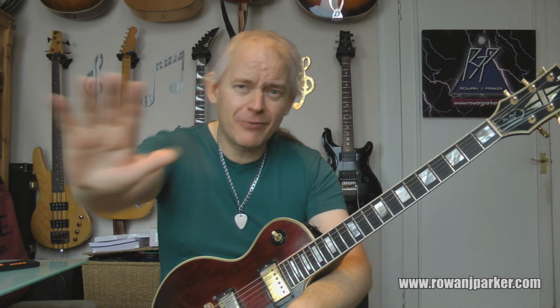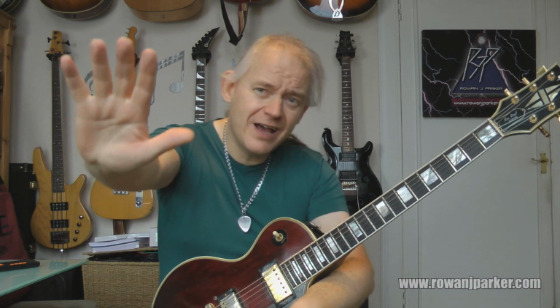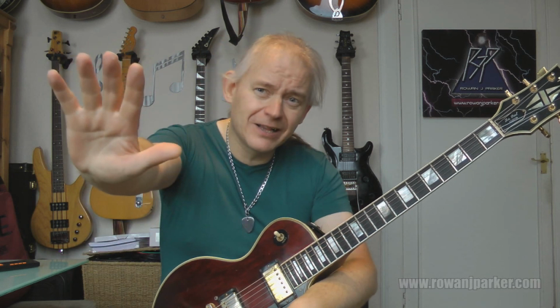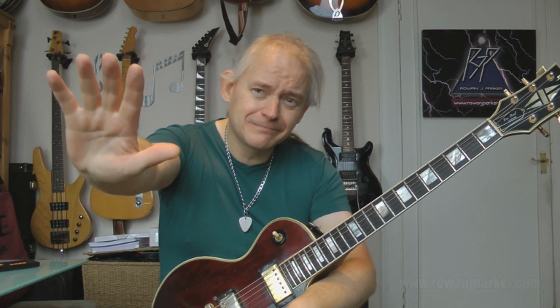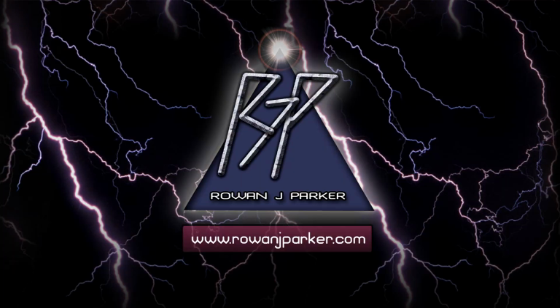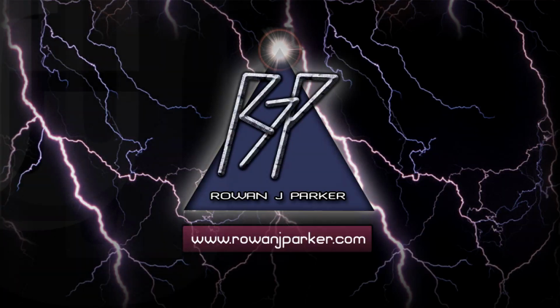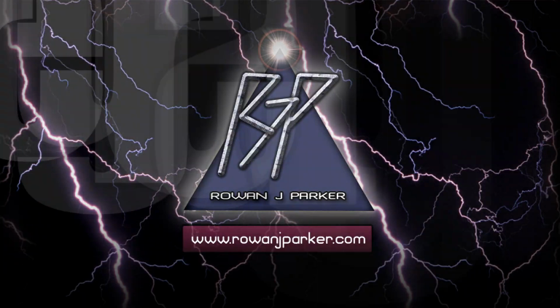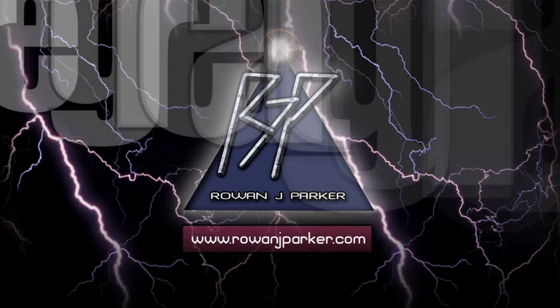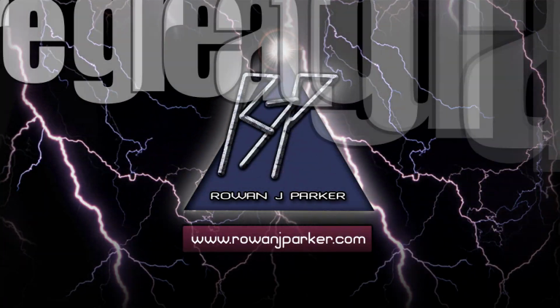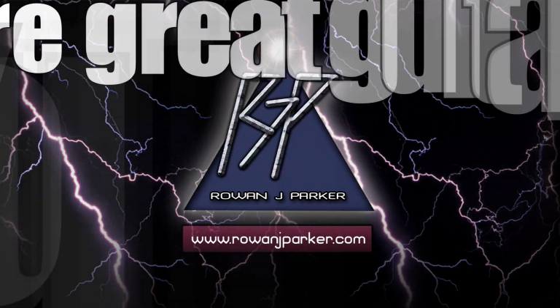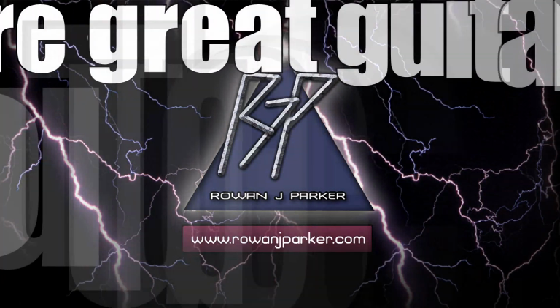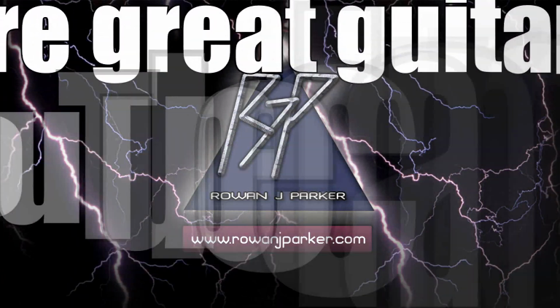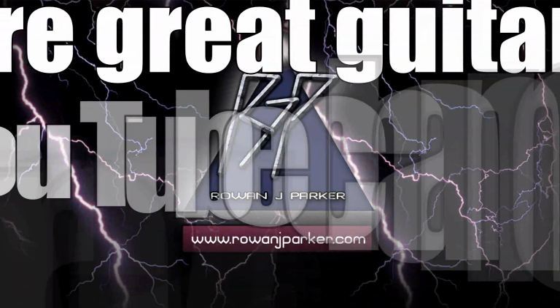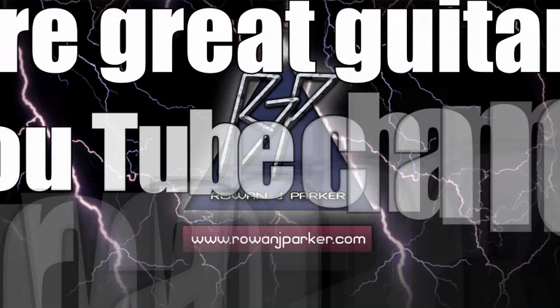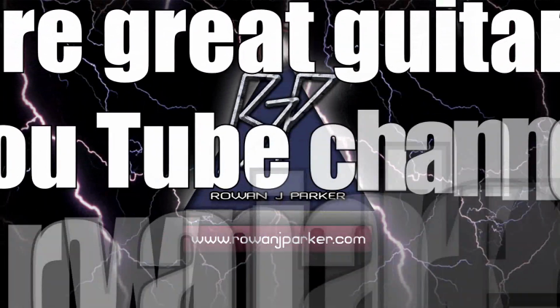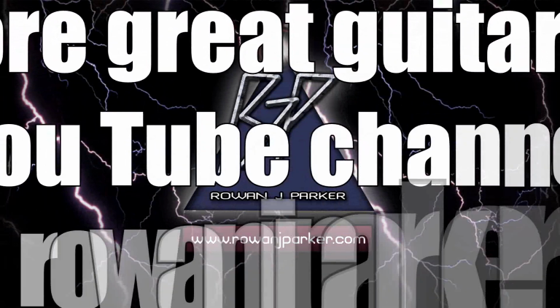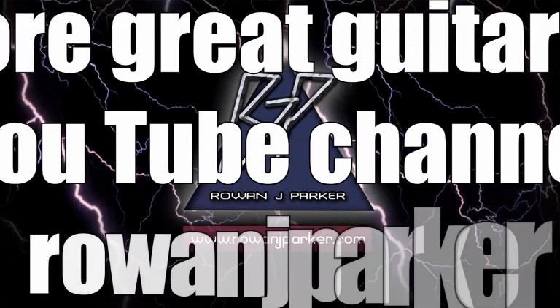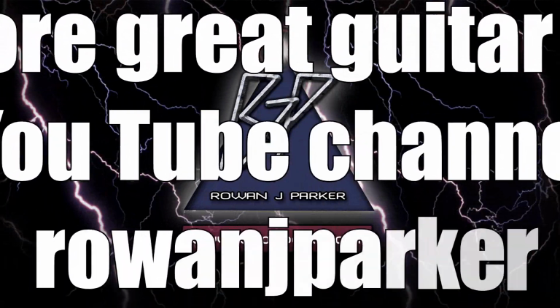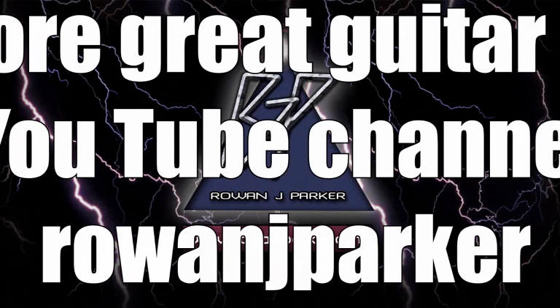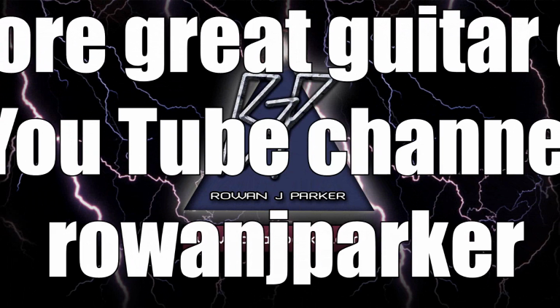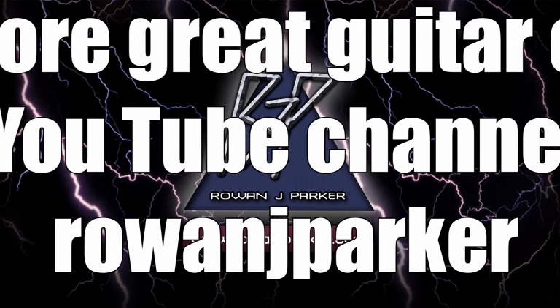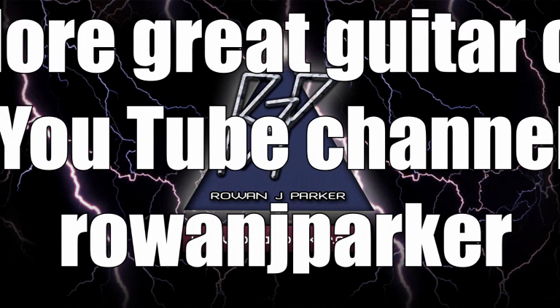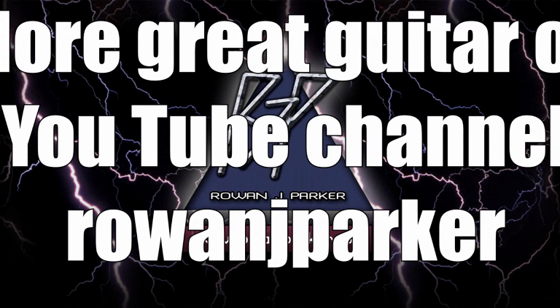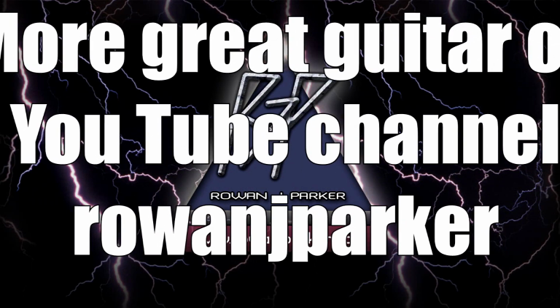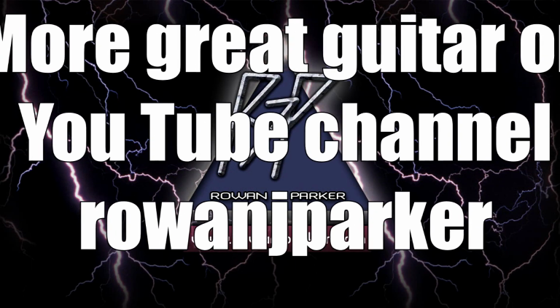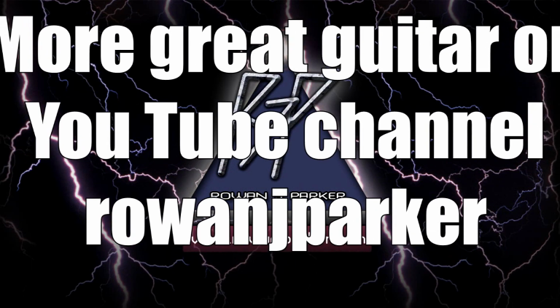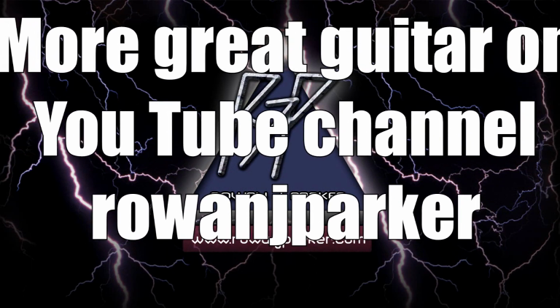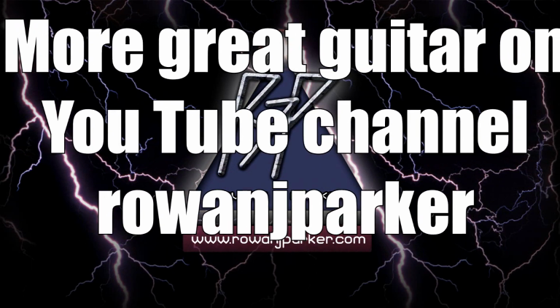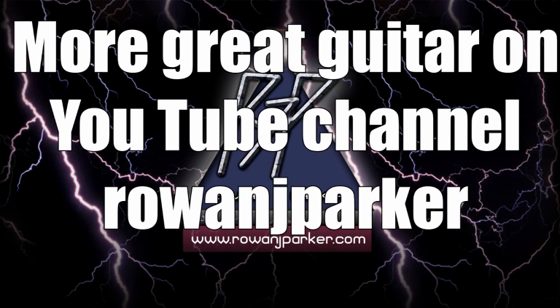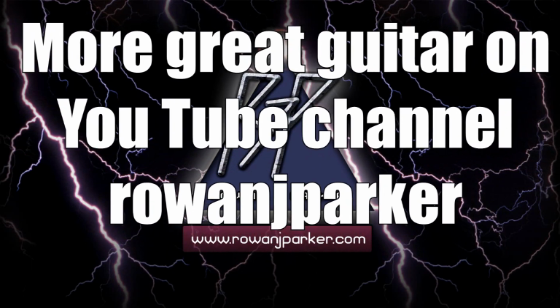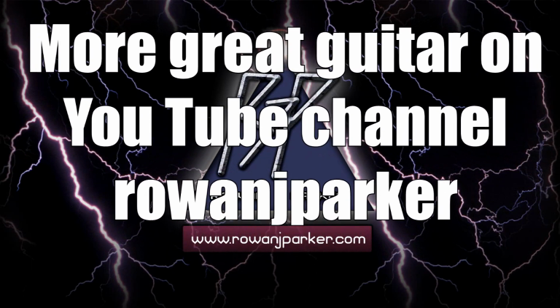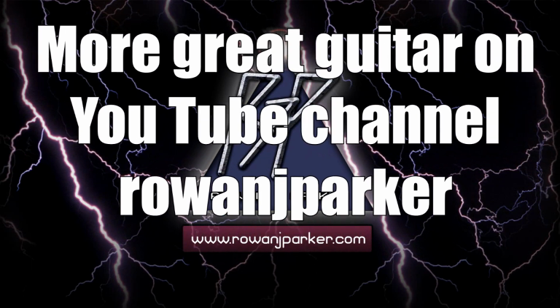I'll see you next week for another episode of Ludicrous Licks. Bye!